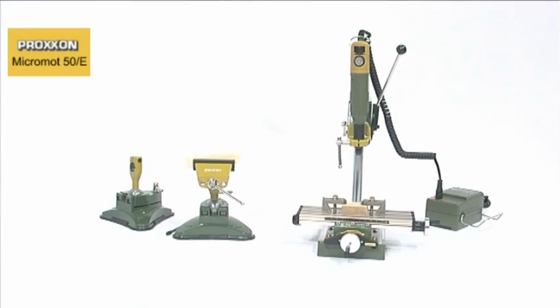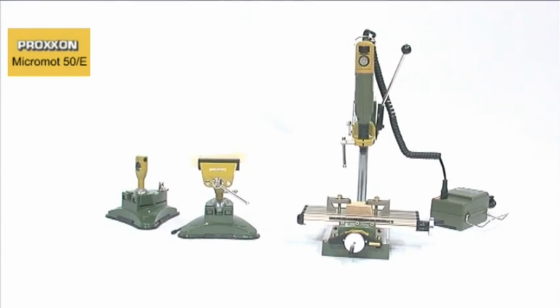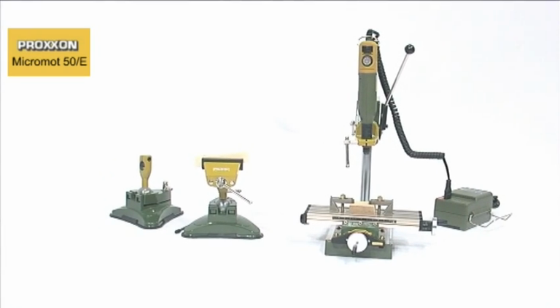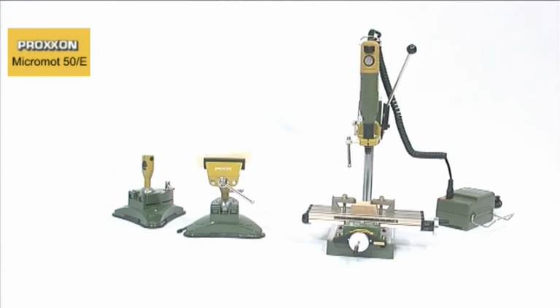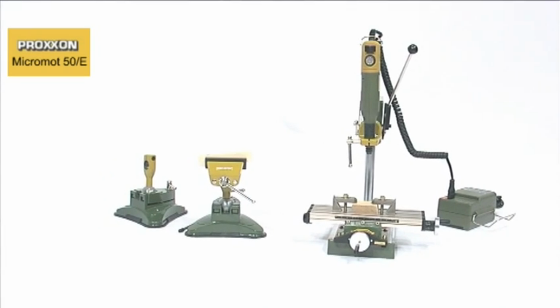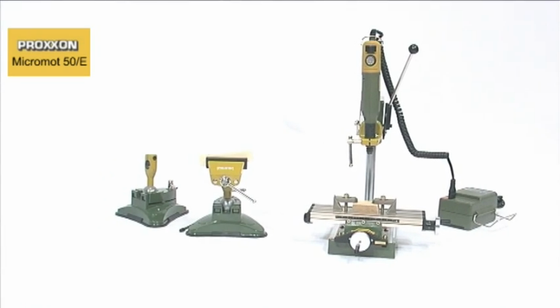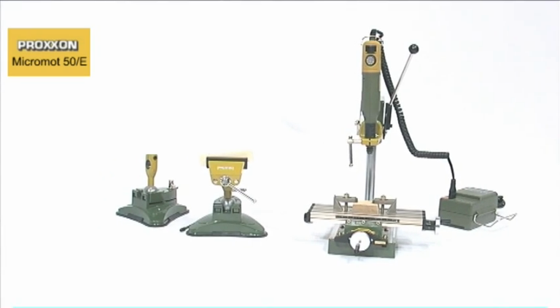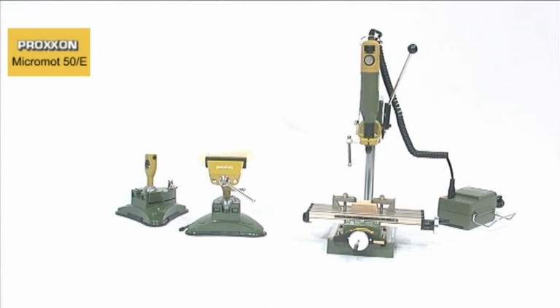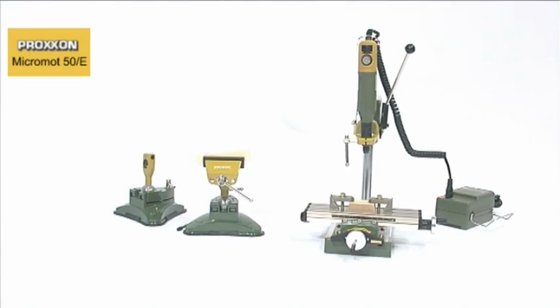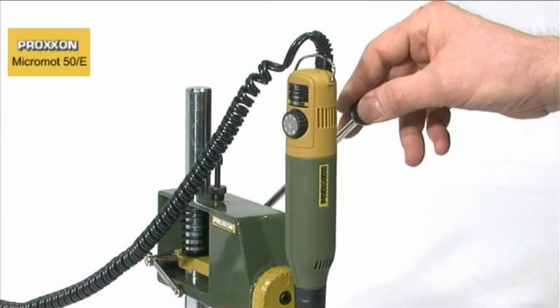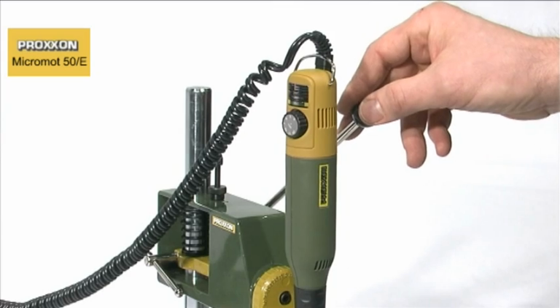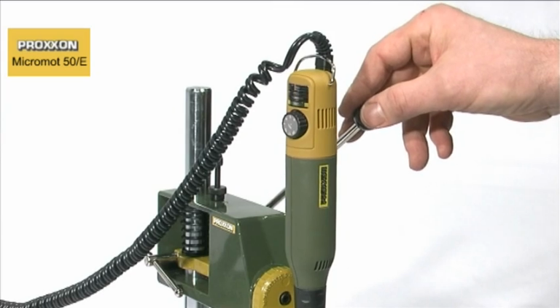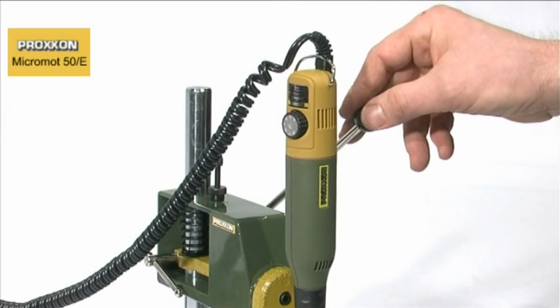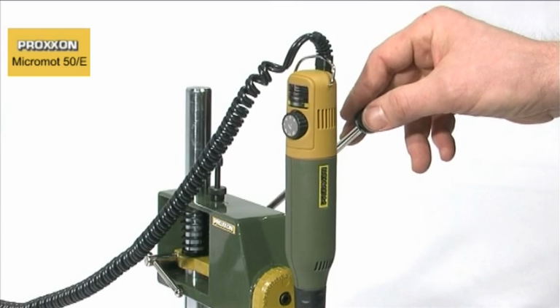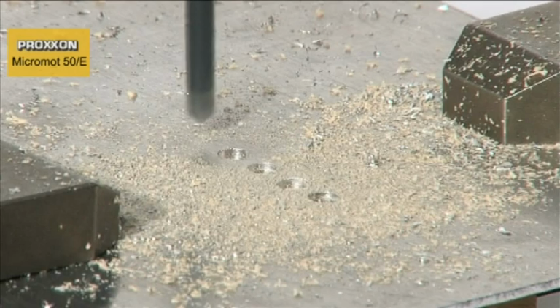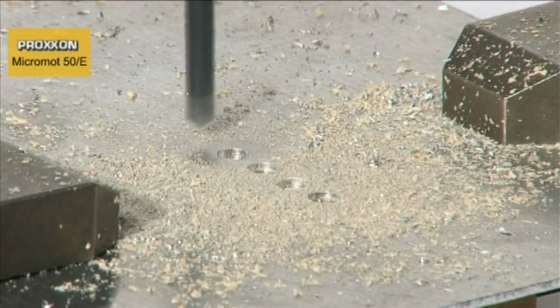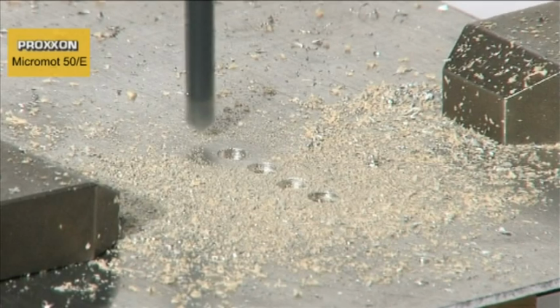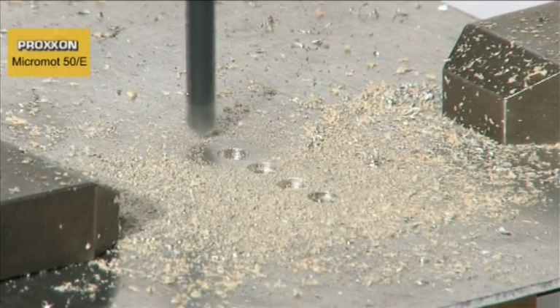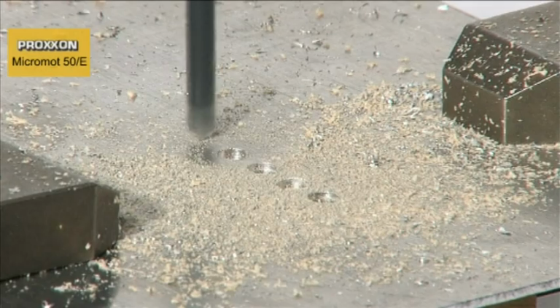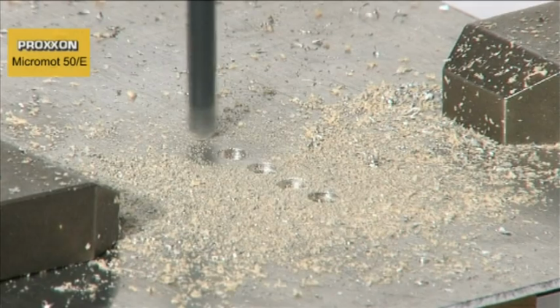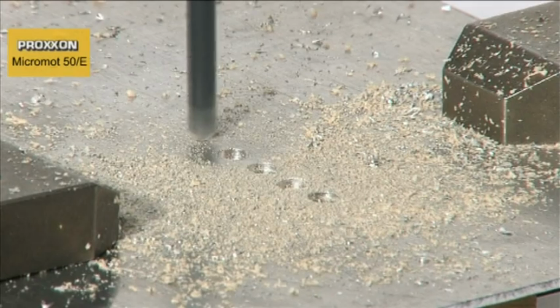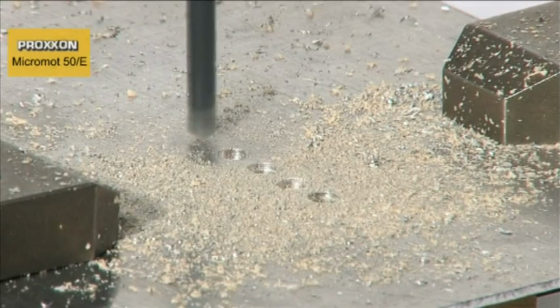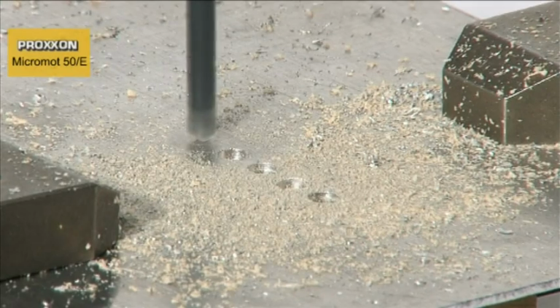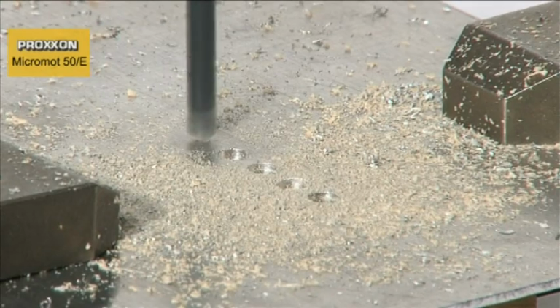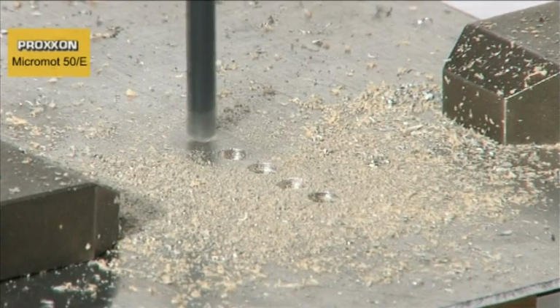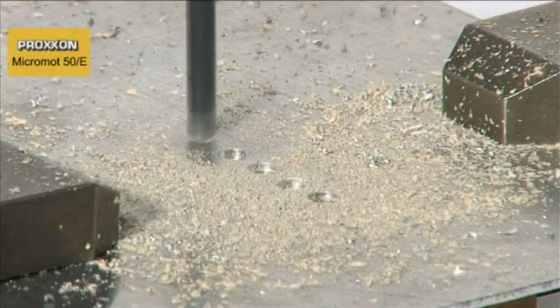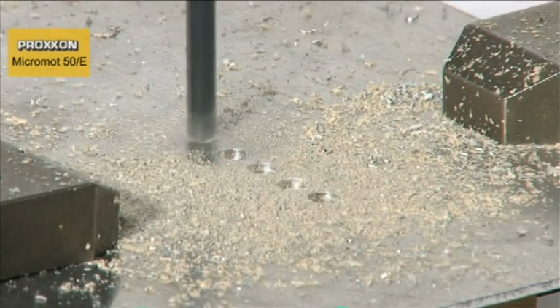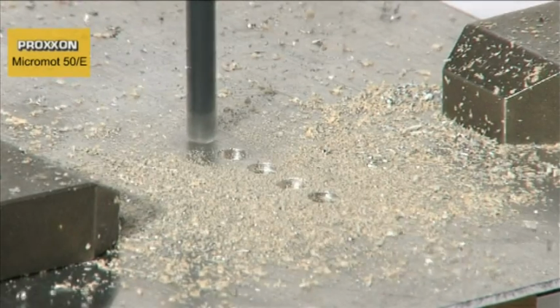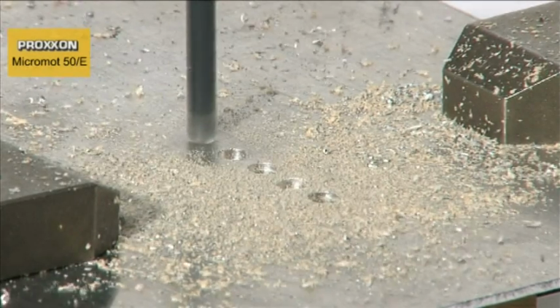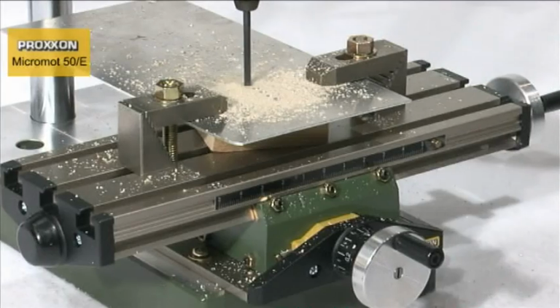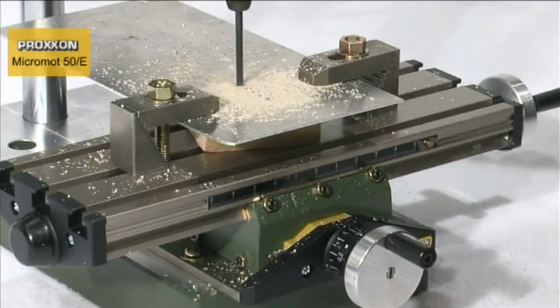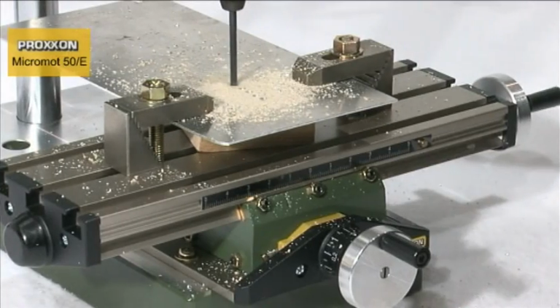The diameter of the housing nut is designed to suit a multitude of holders and drill stones in the Proxxon accessory range.